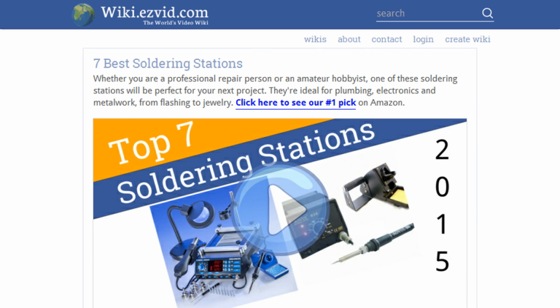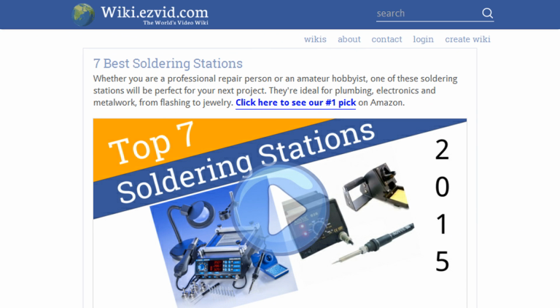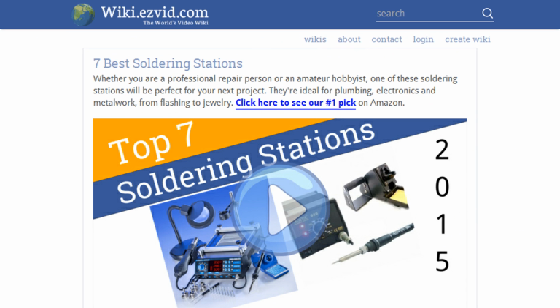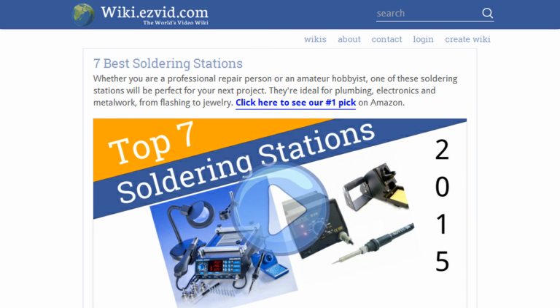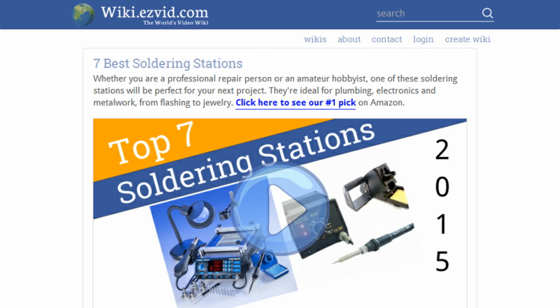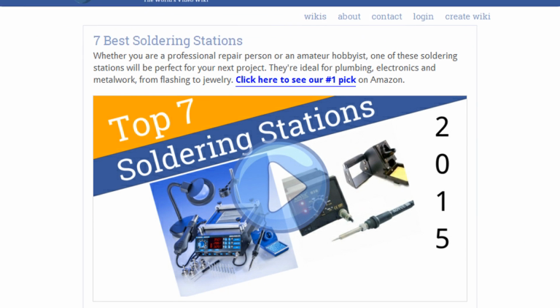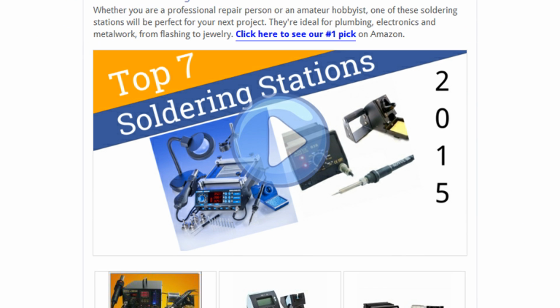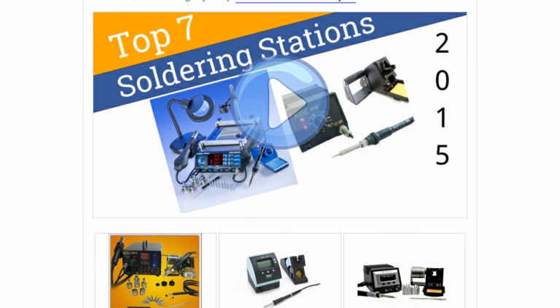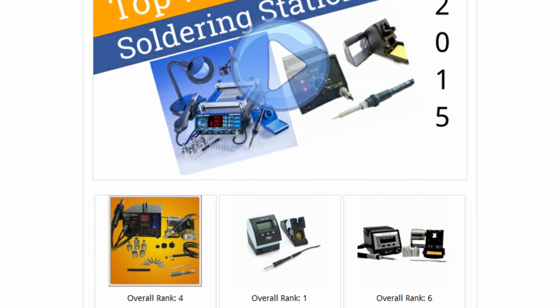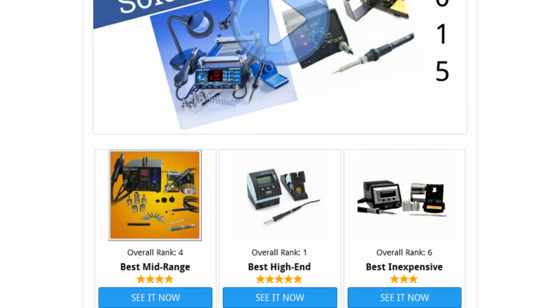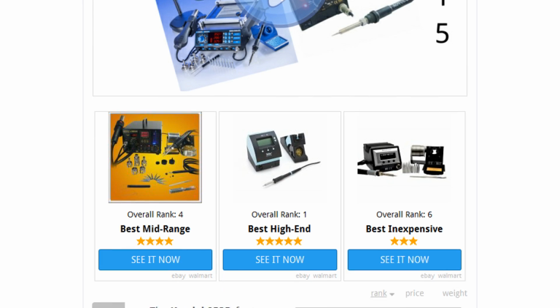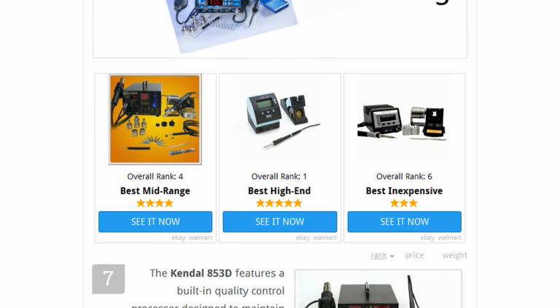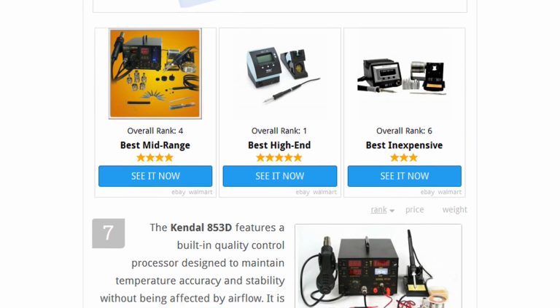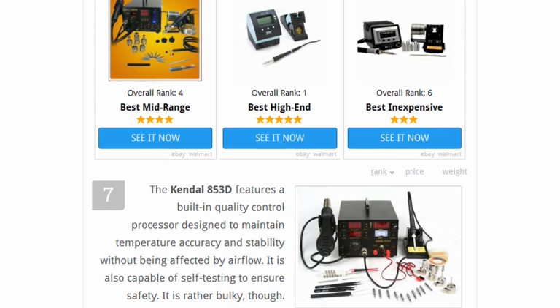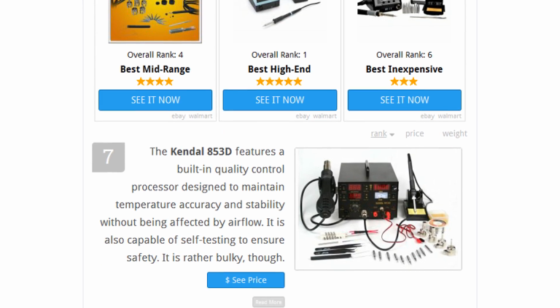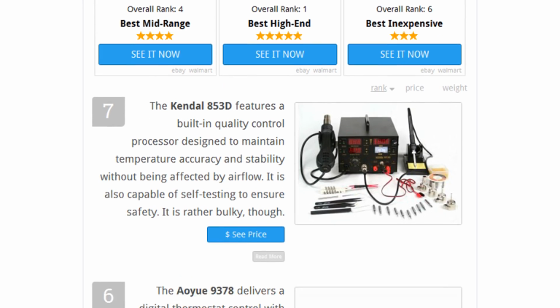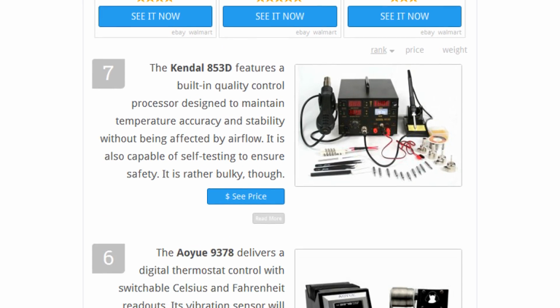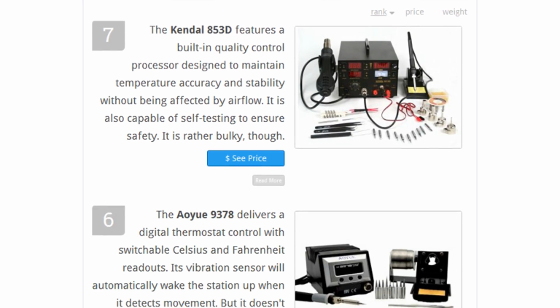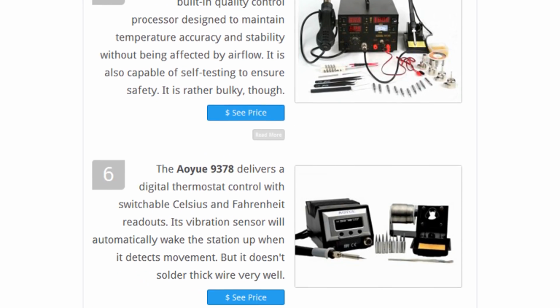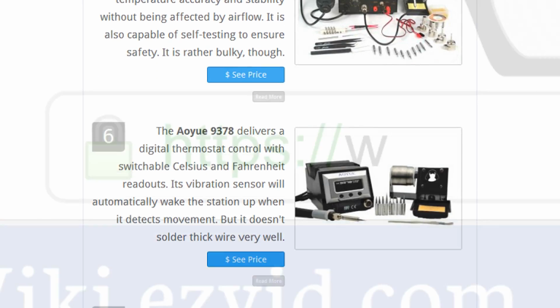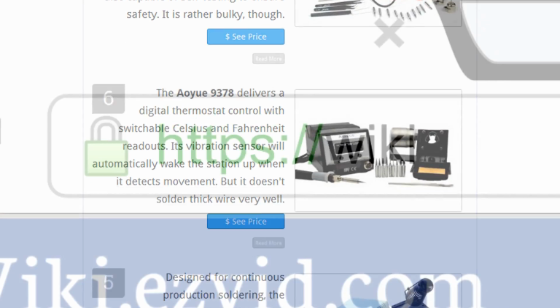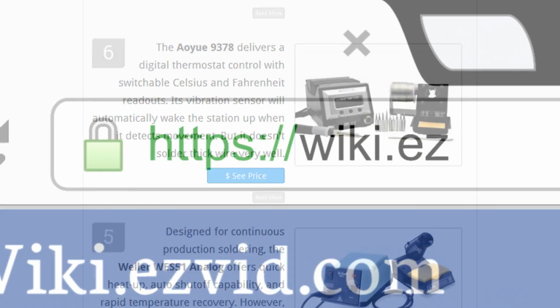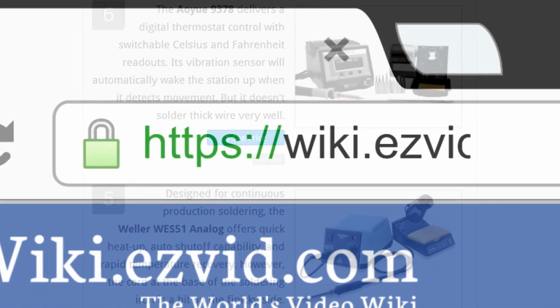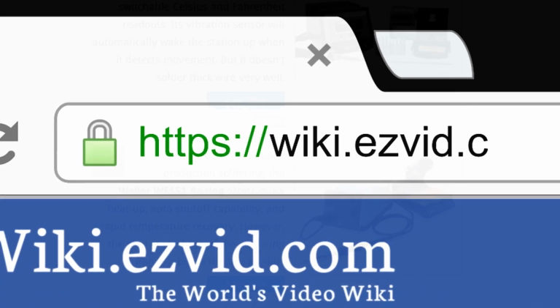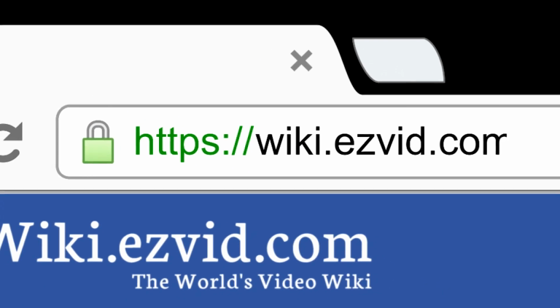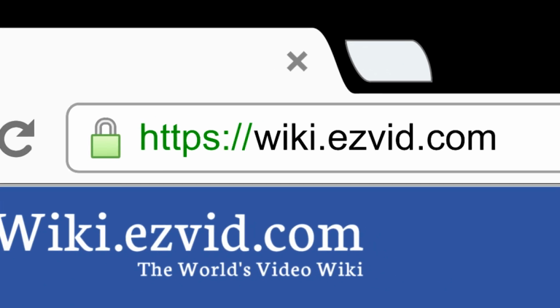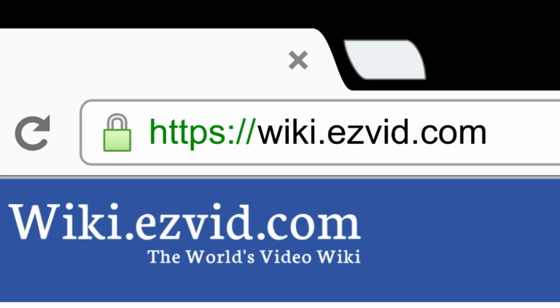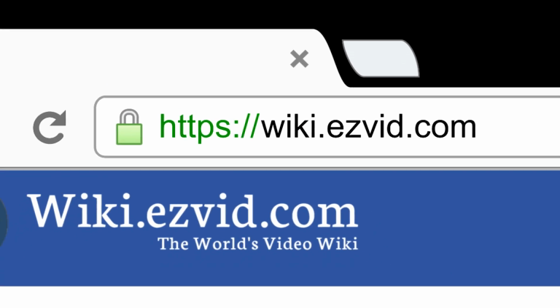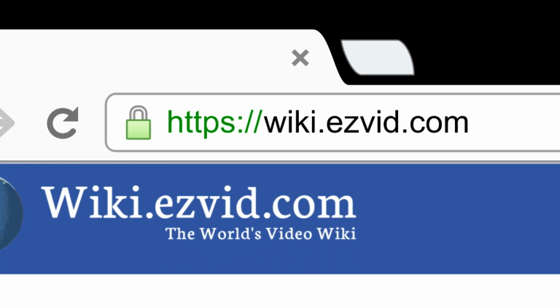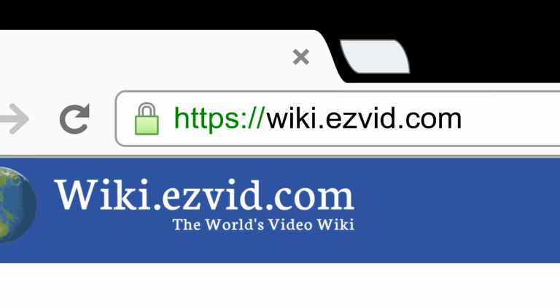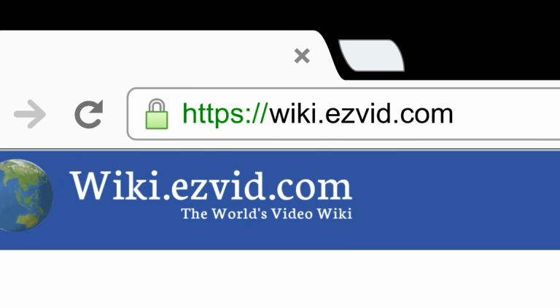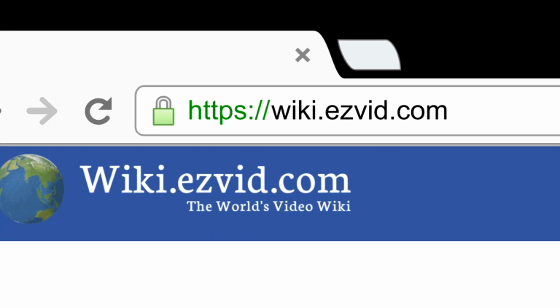To see all this stuff, go to wiki.easyvid.com and search for soldering stations. Or click beneath this video.